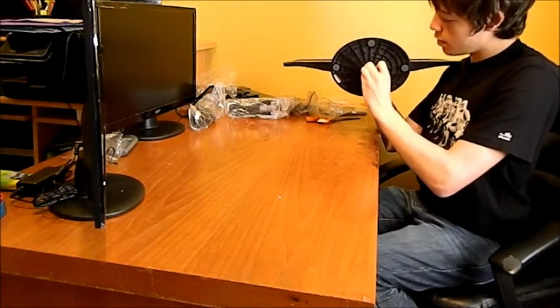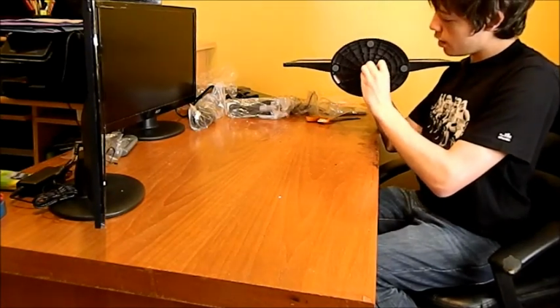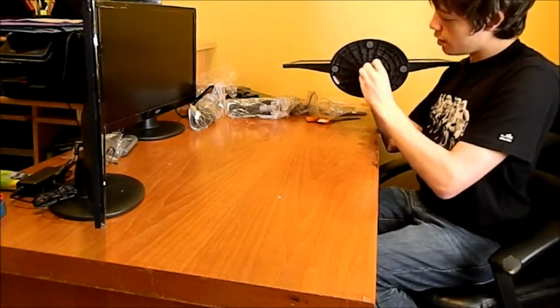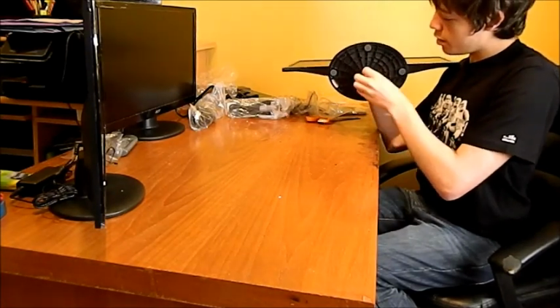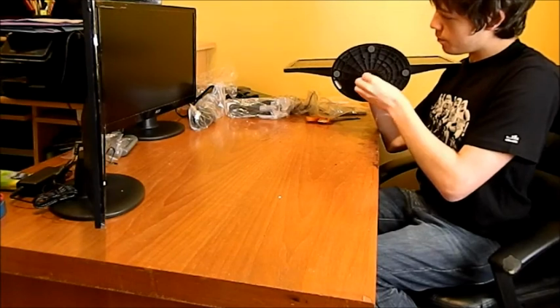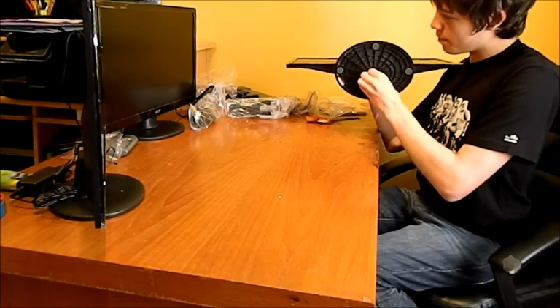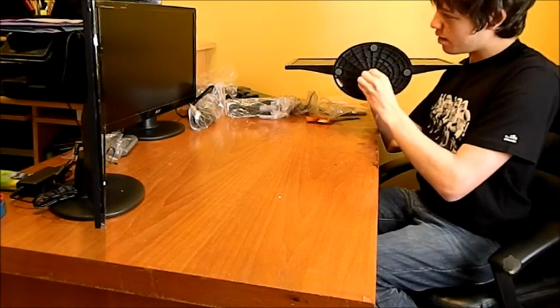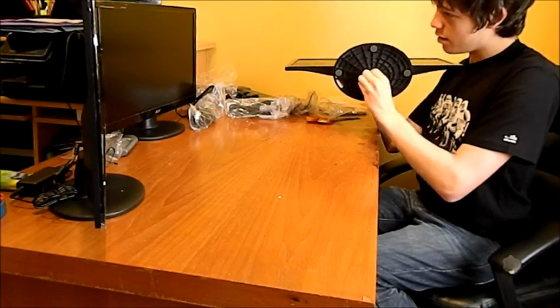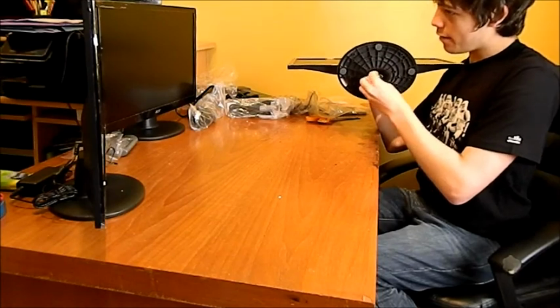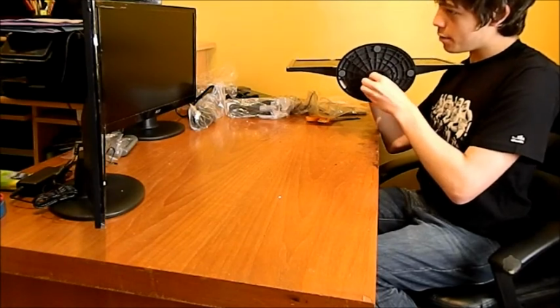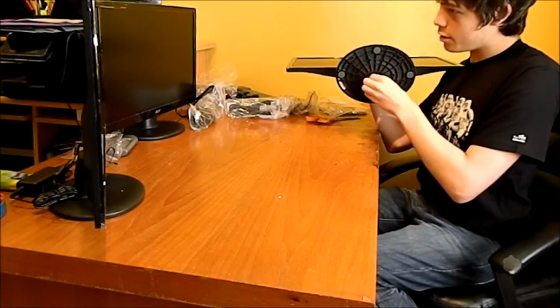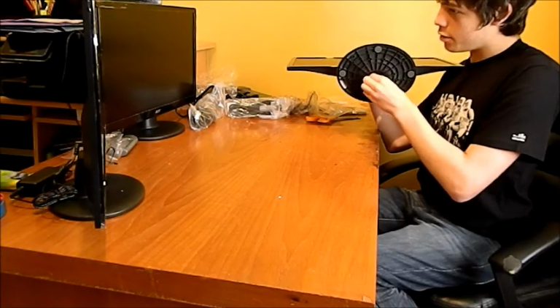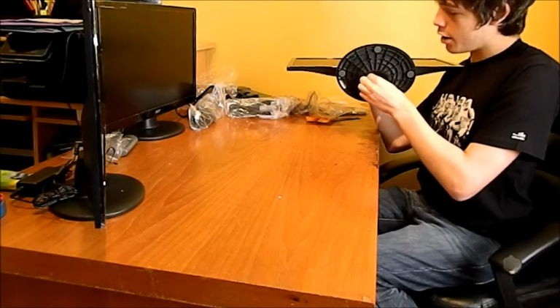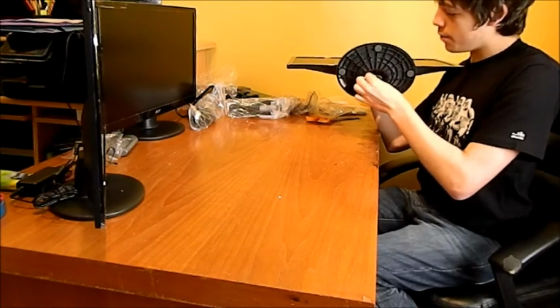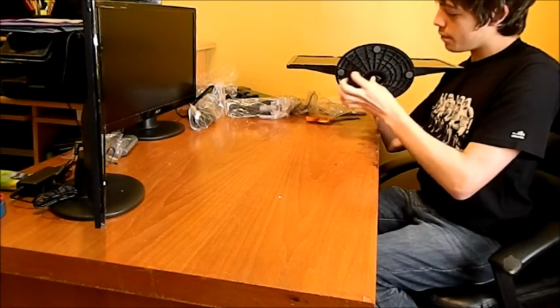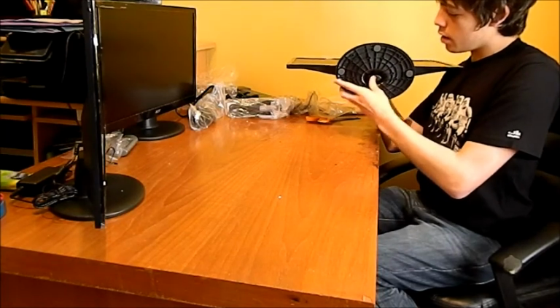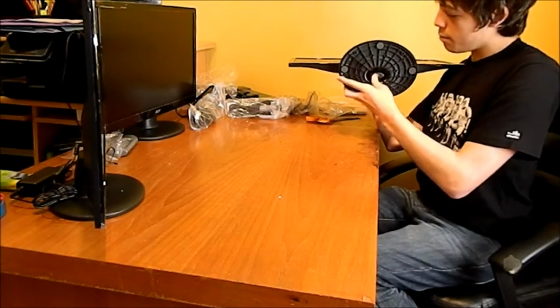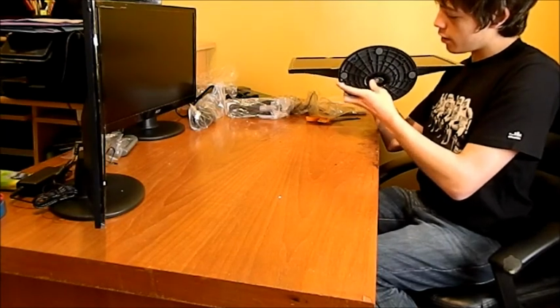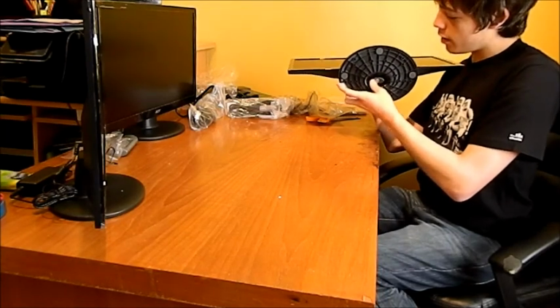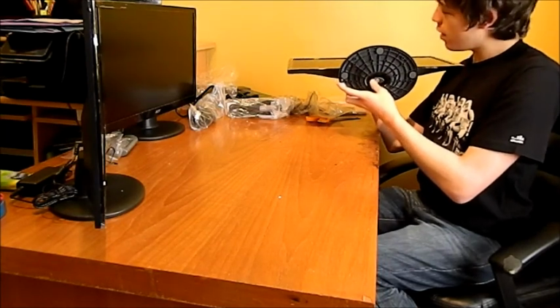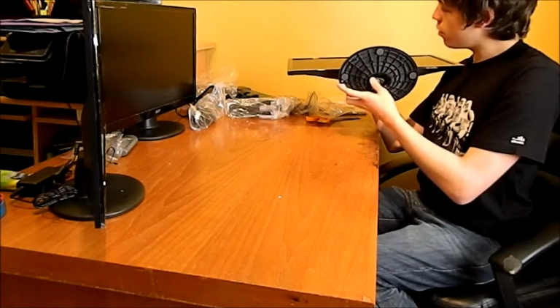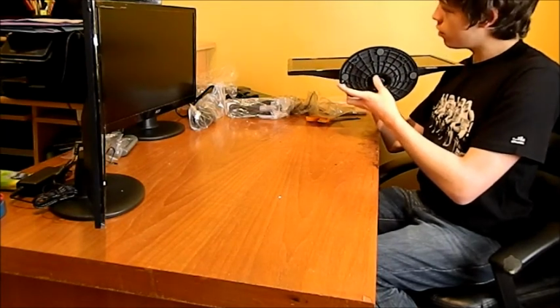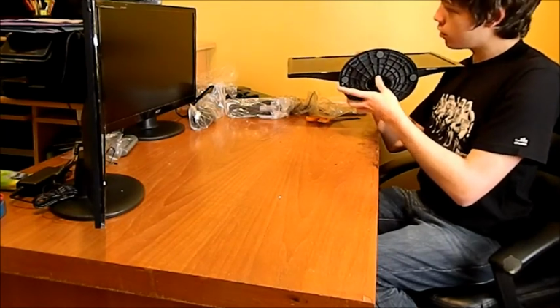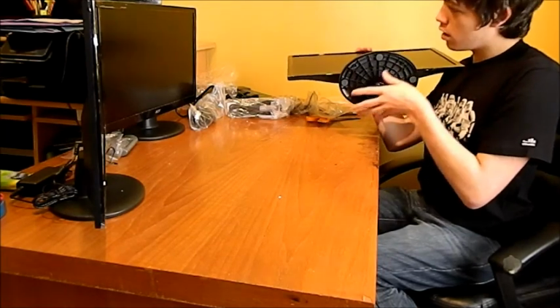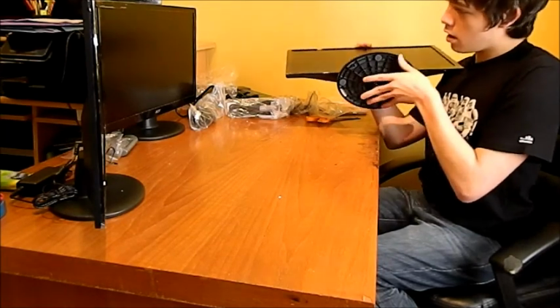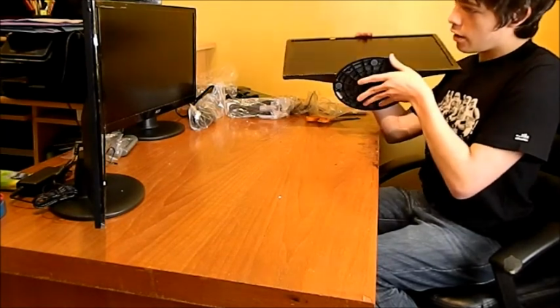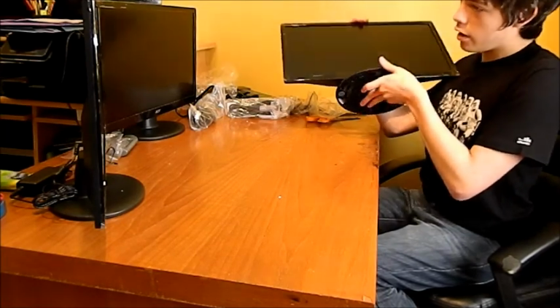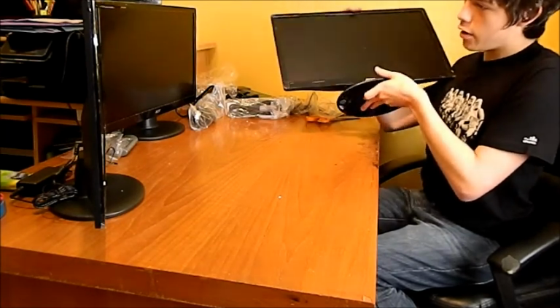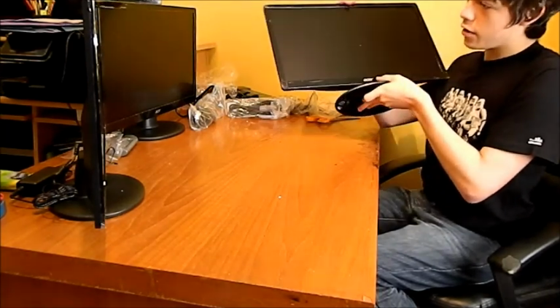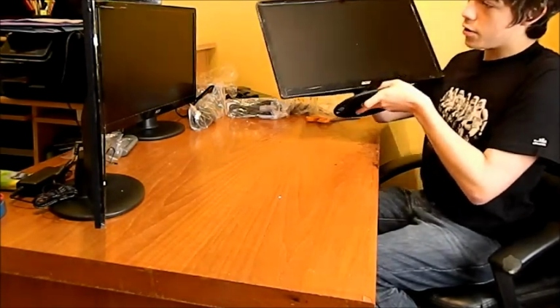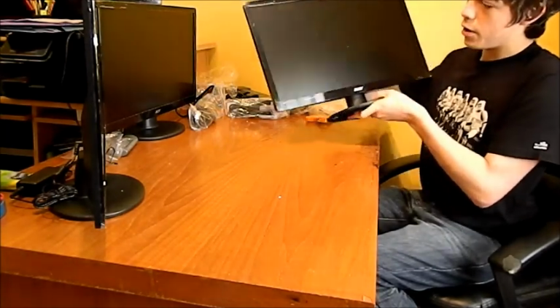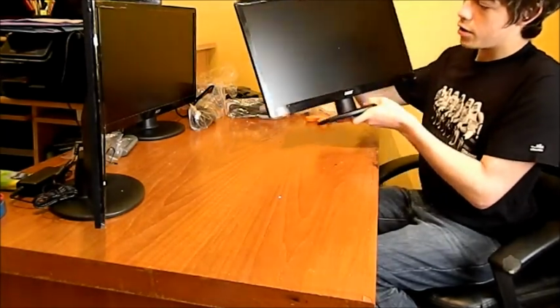Tighten it up. You don't have to be too tight. Press that down — there you go. There's the monitor.